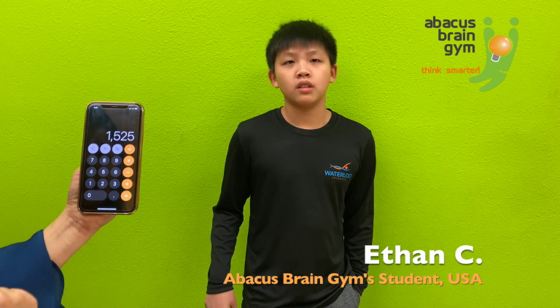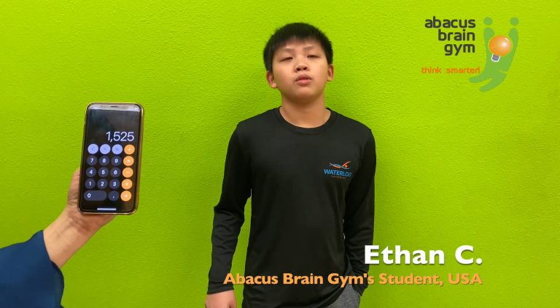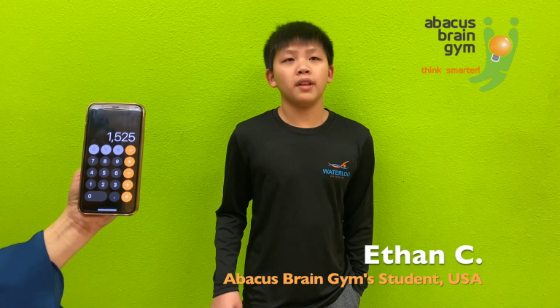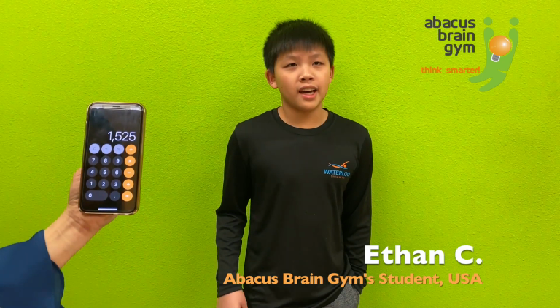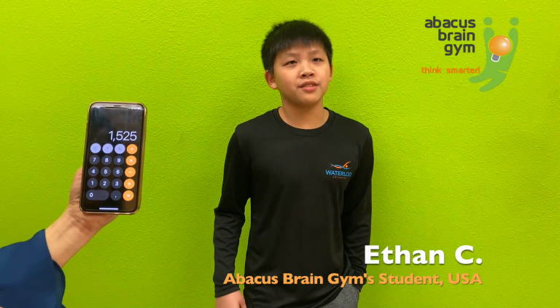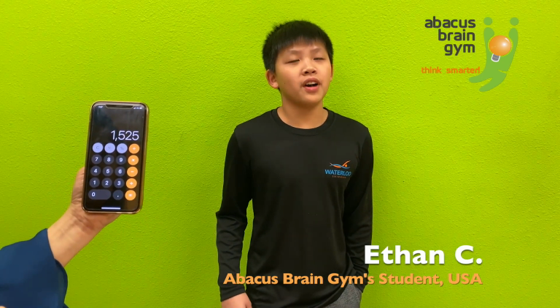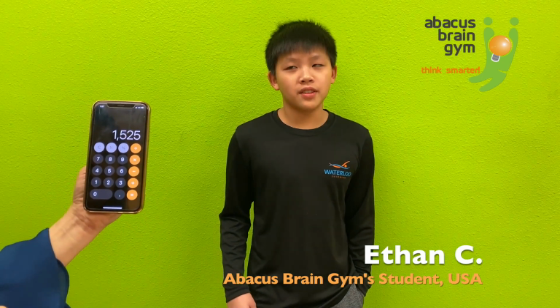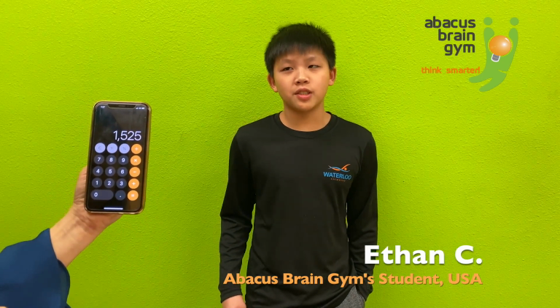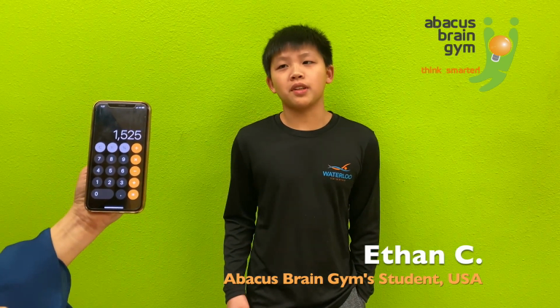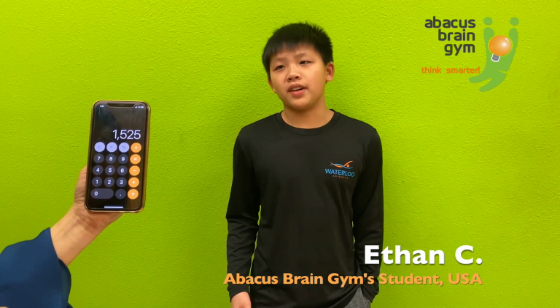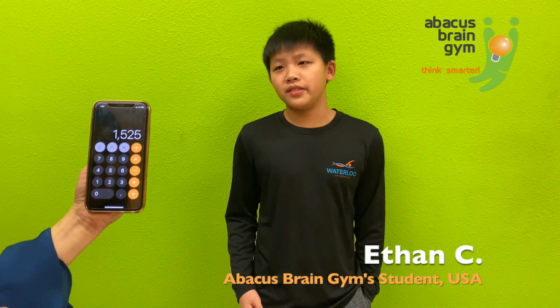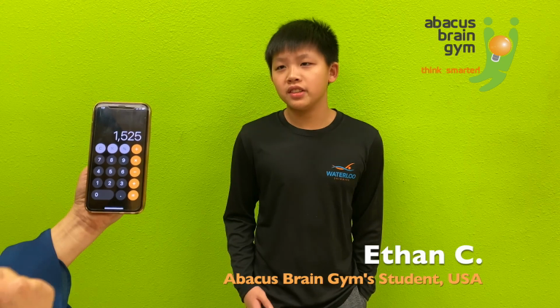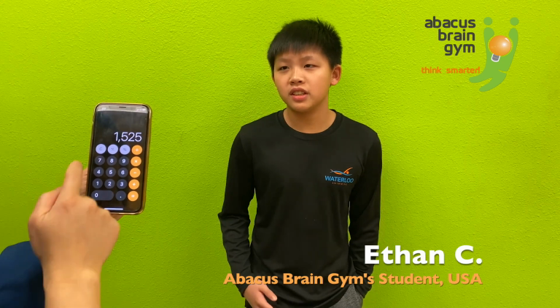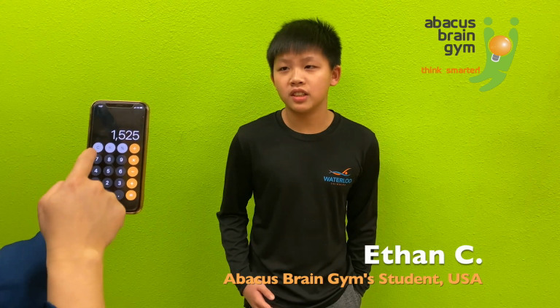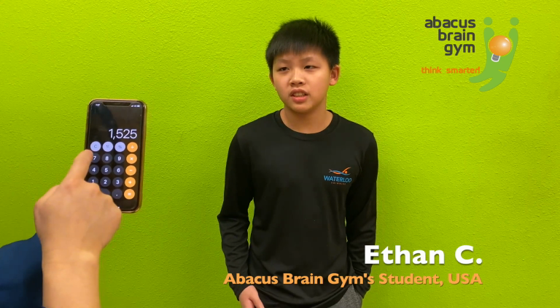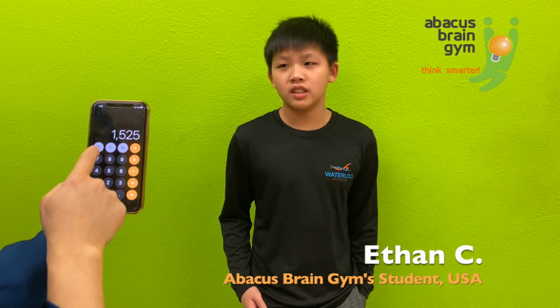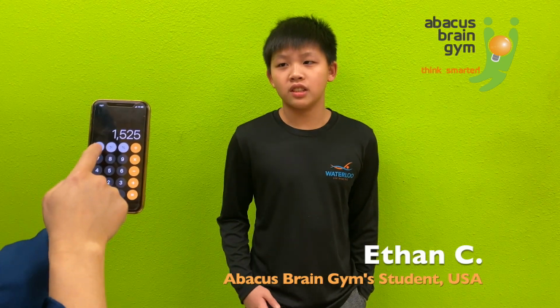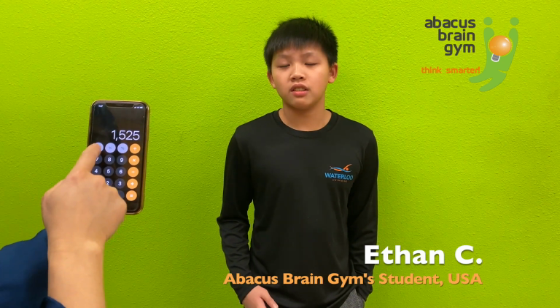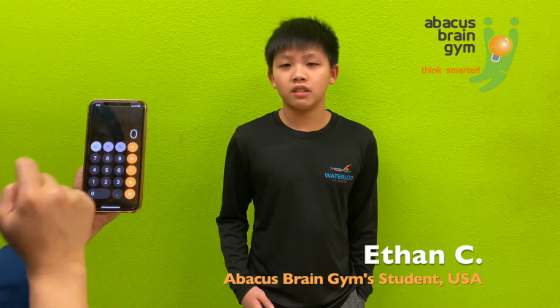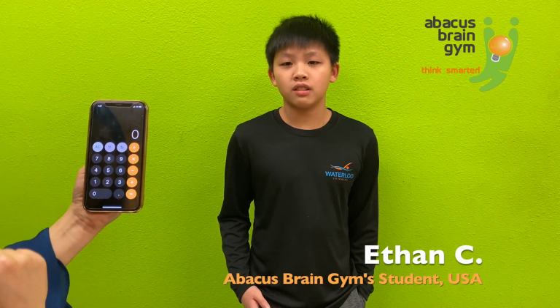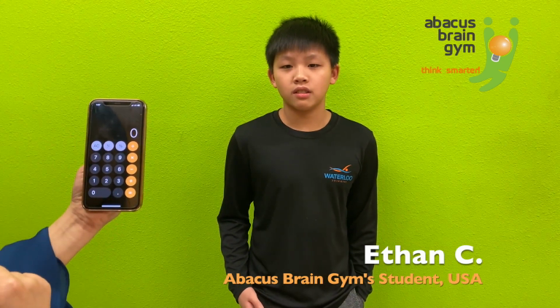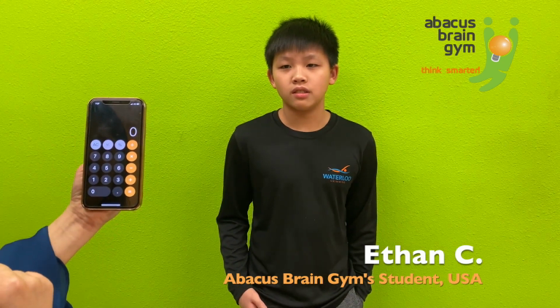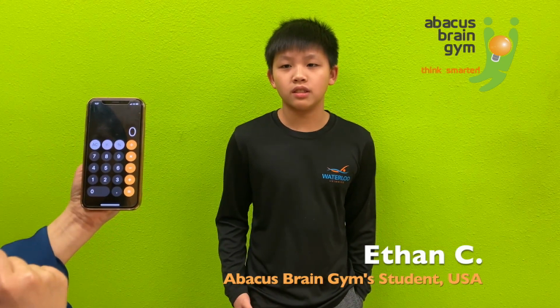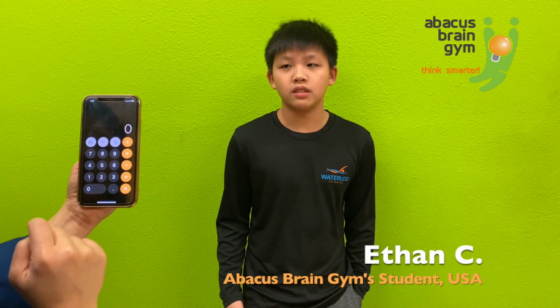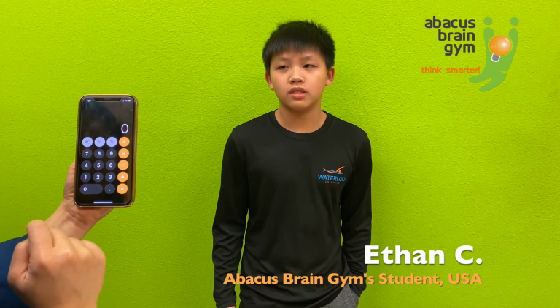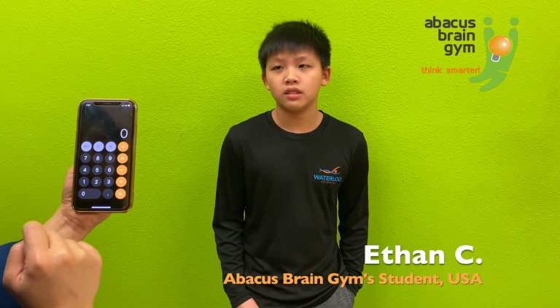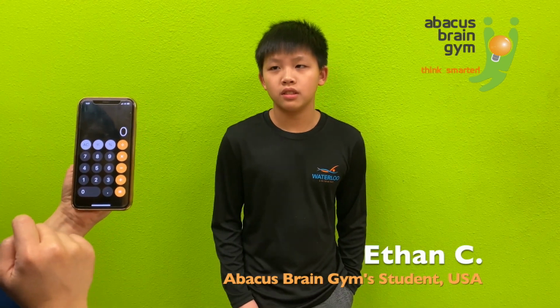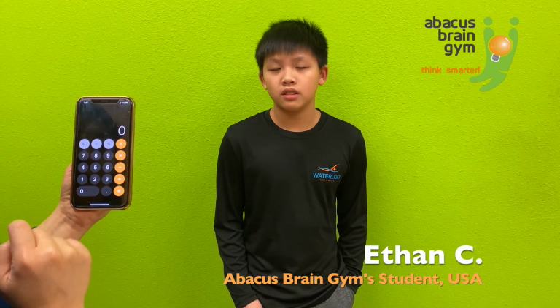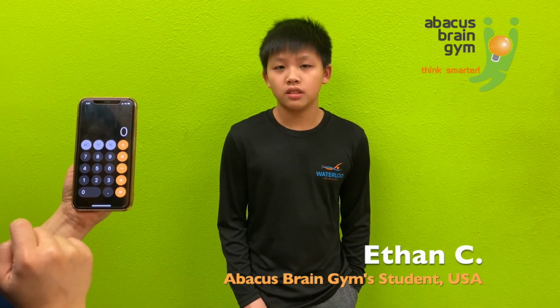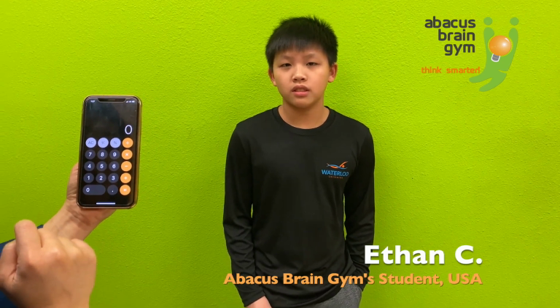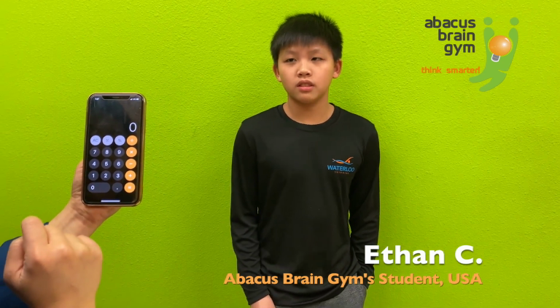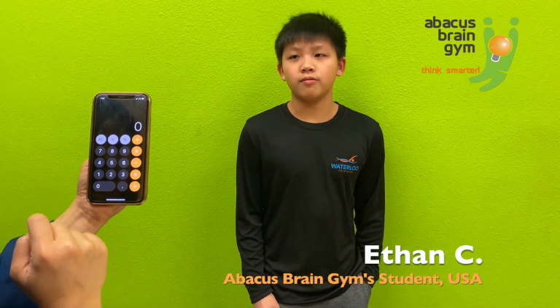1,525. Wow, impressive. Okay, so now 4 digits.